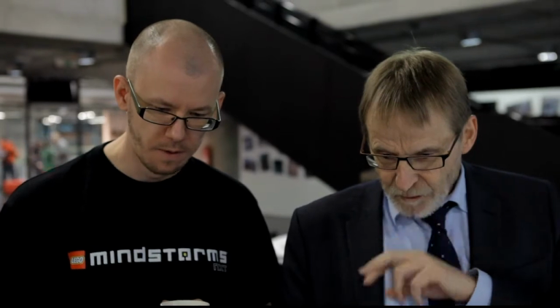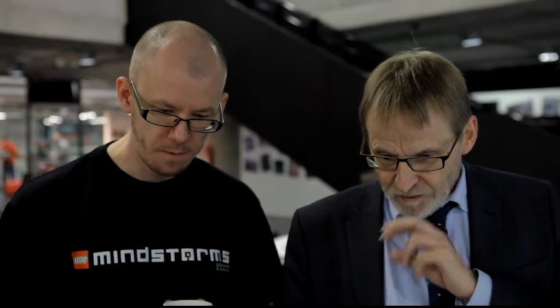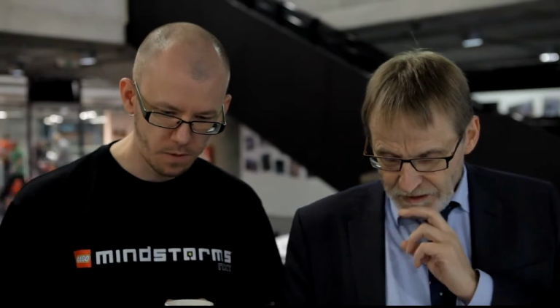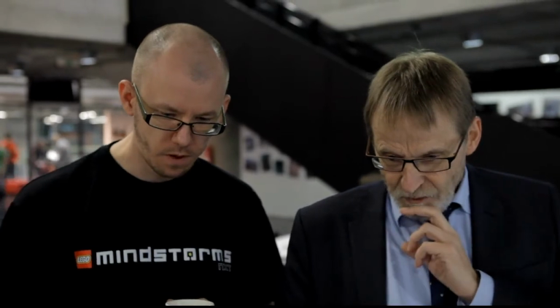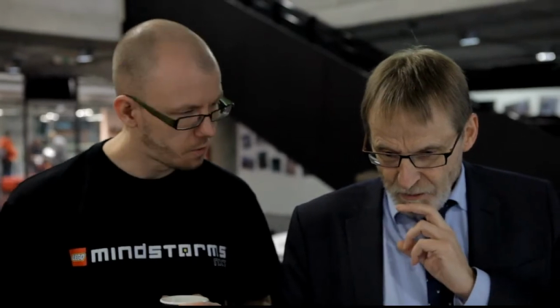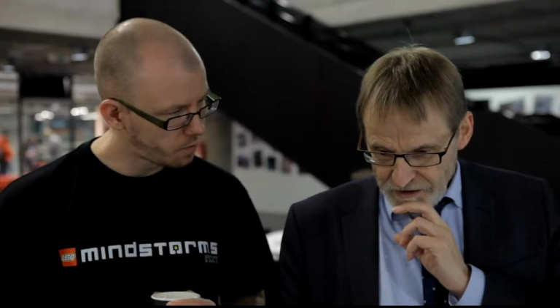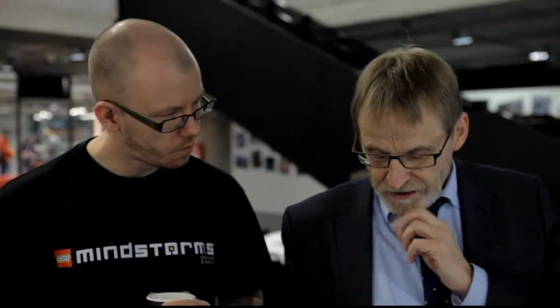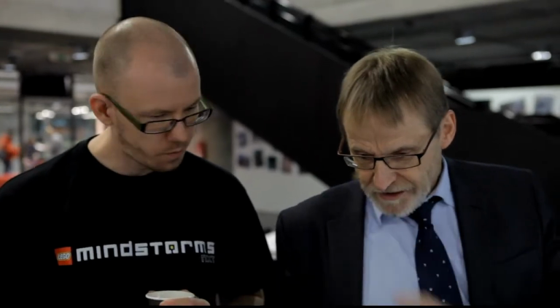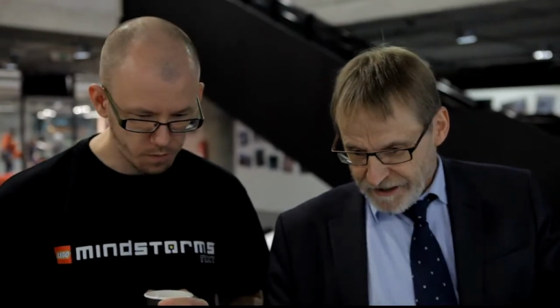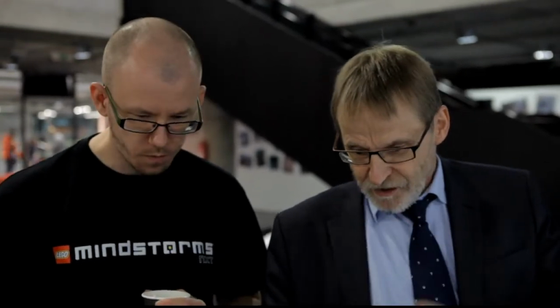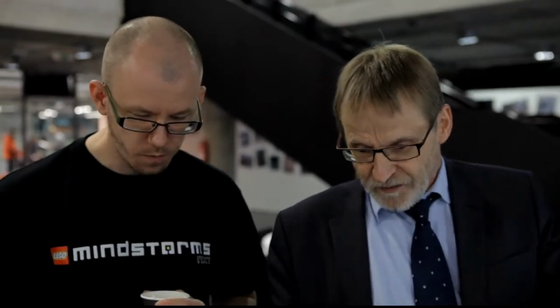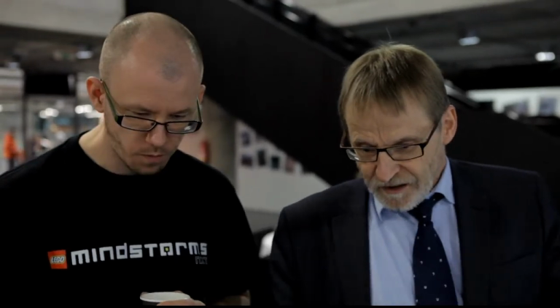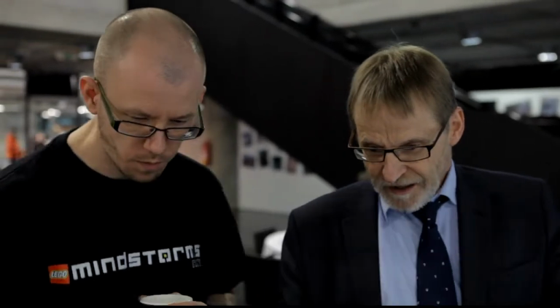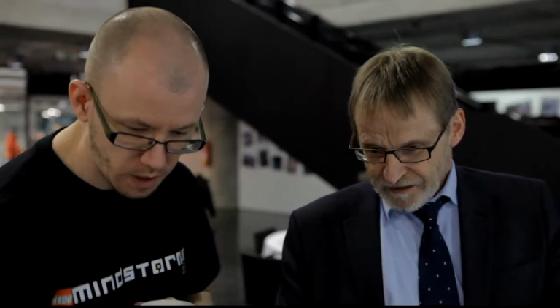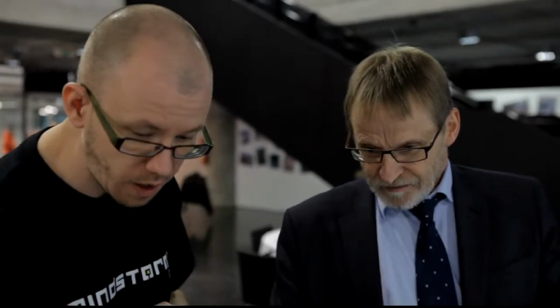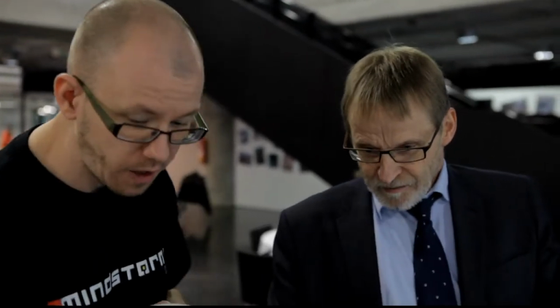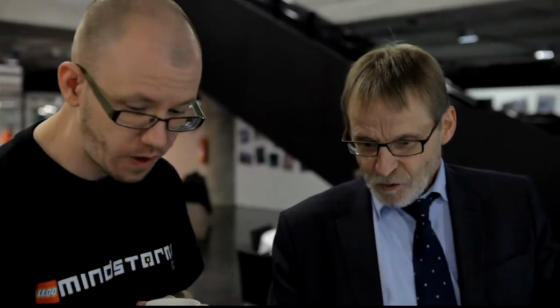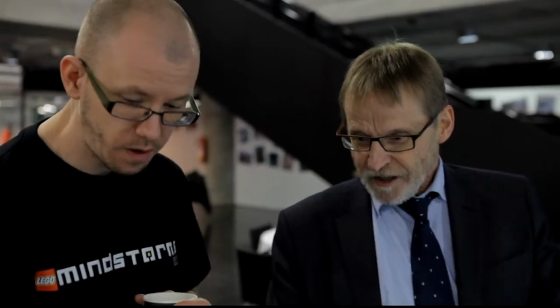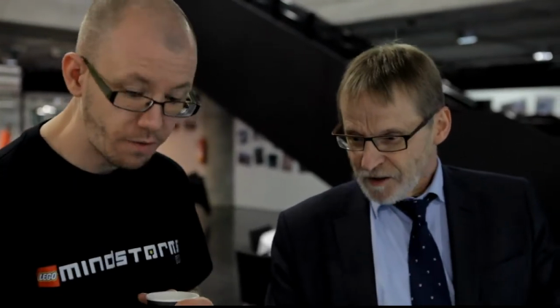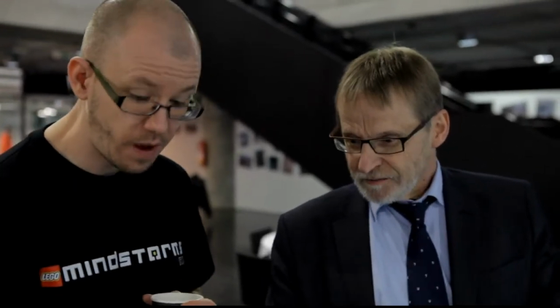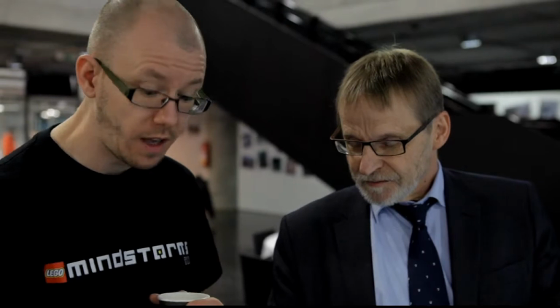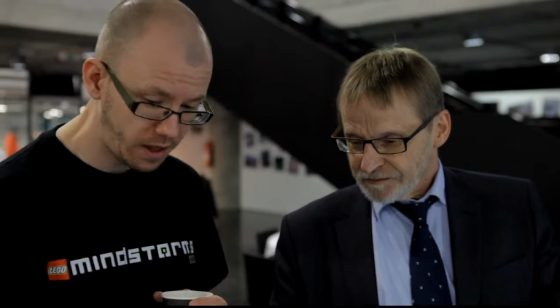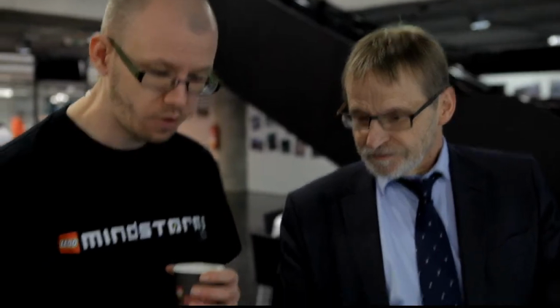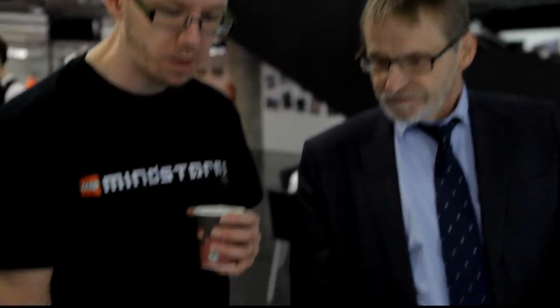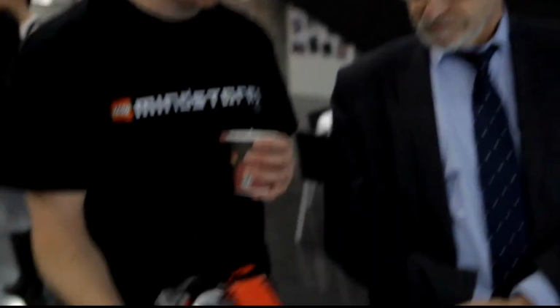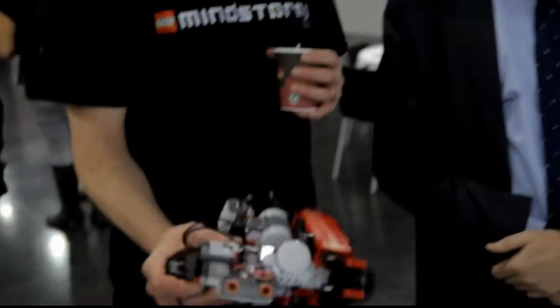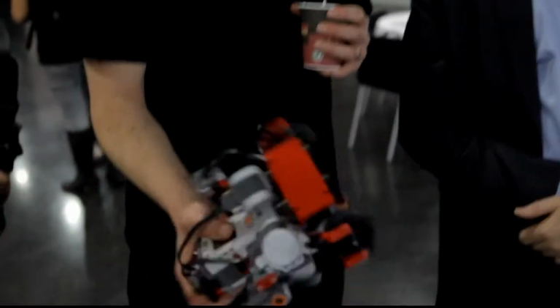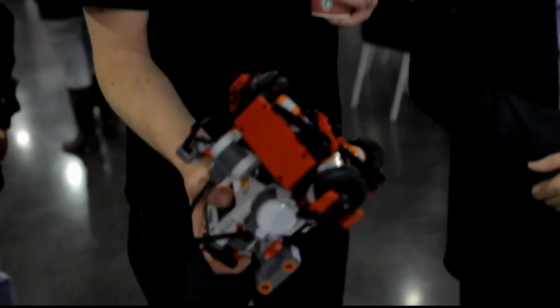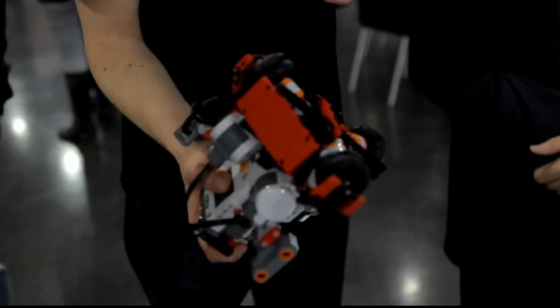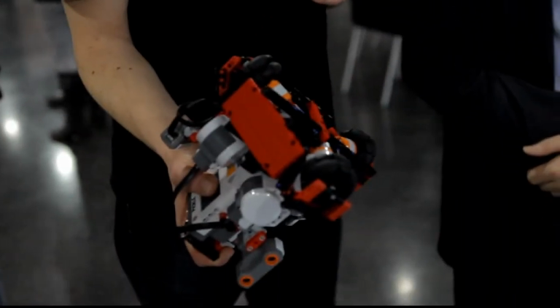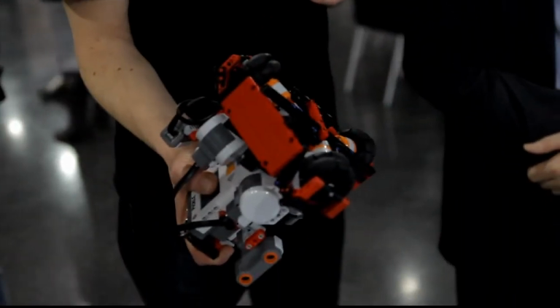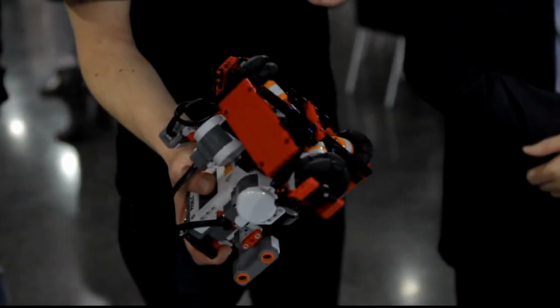The robot has to be strong as well, because they're going to smash into each other, of course.